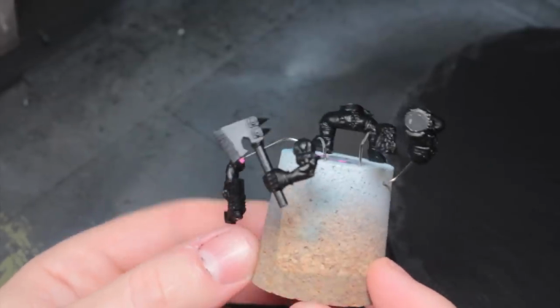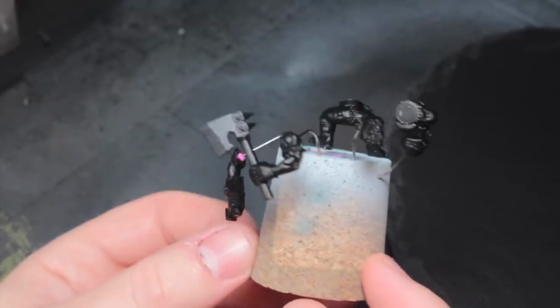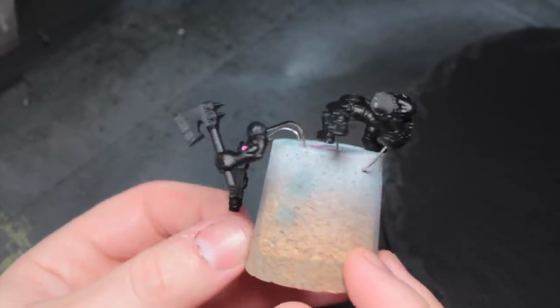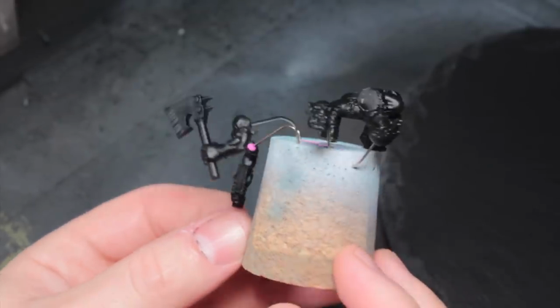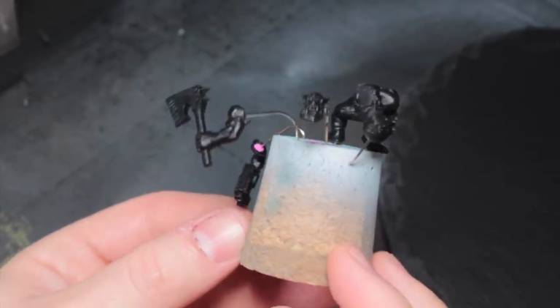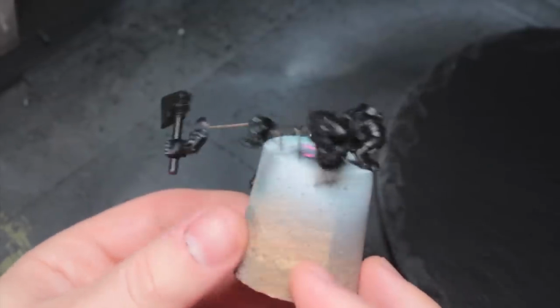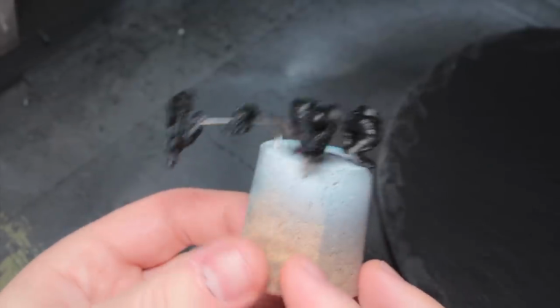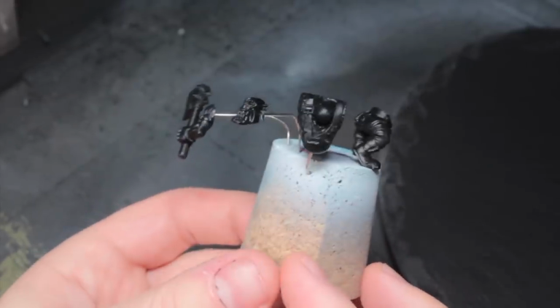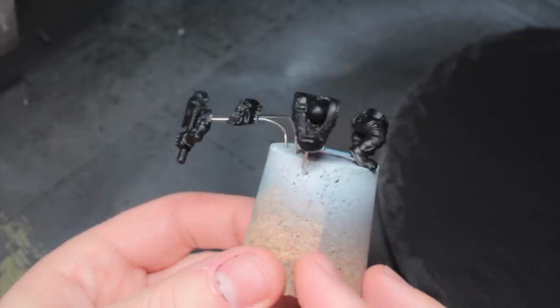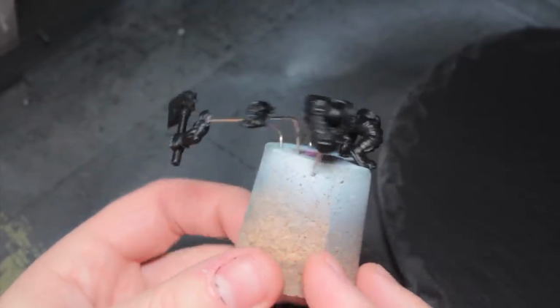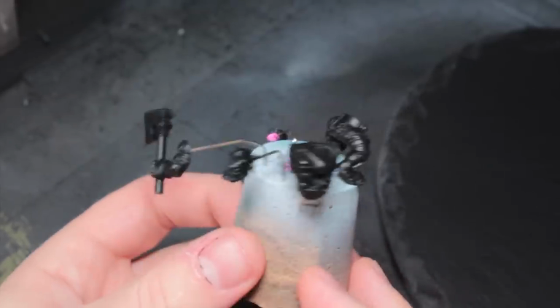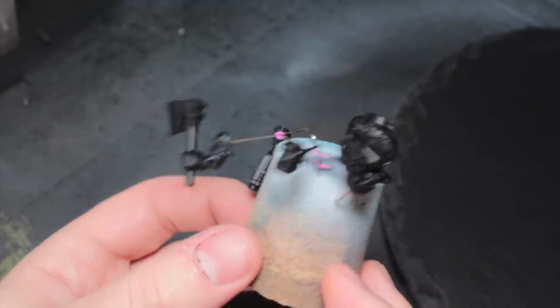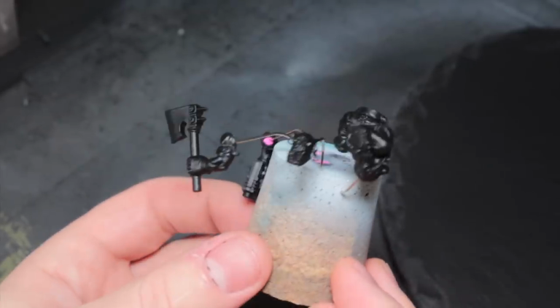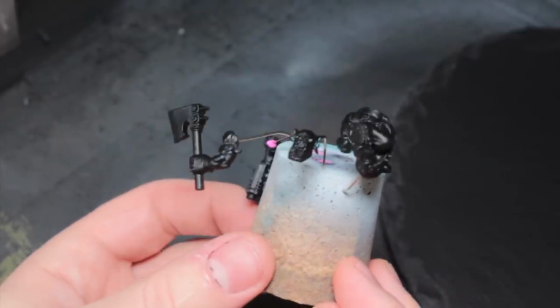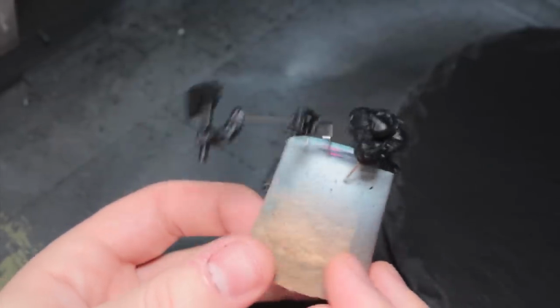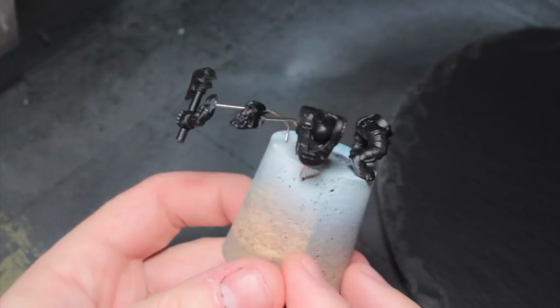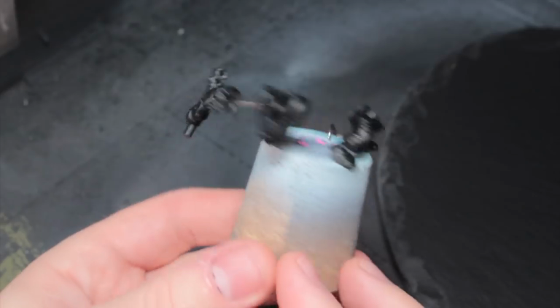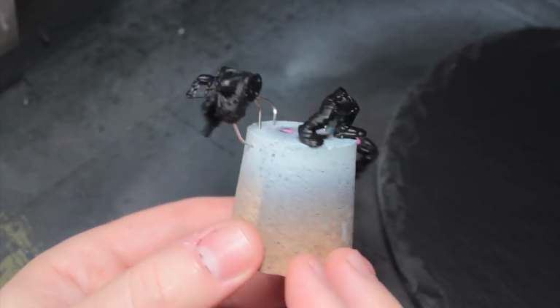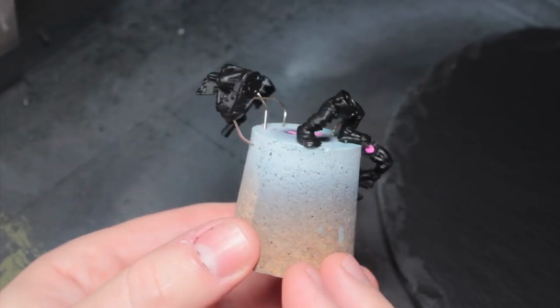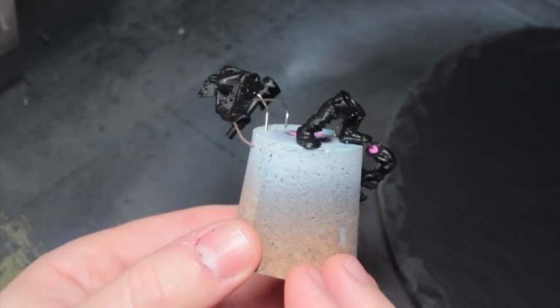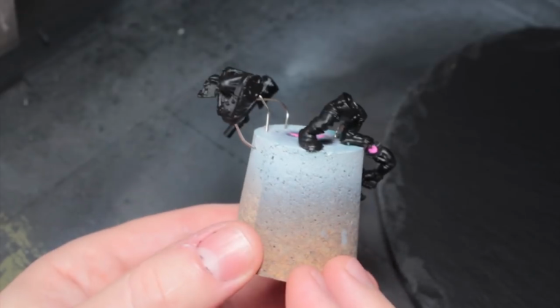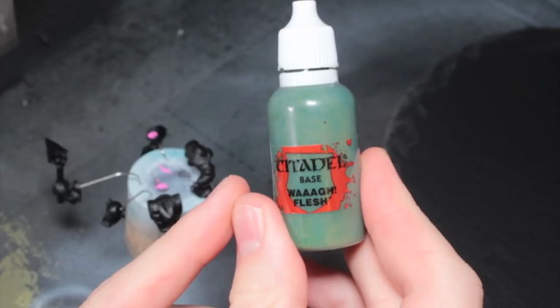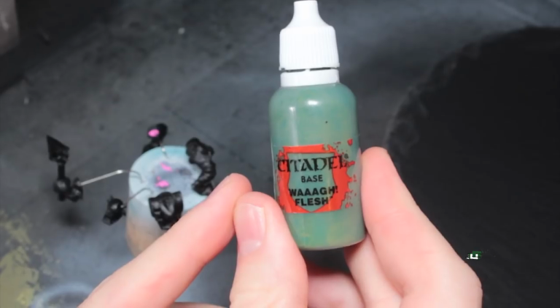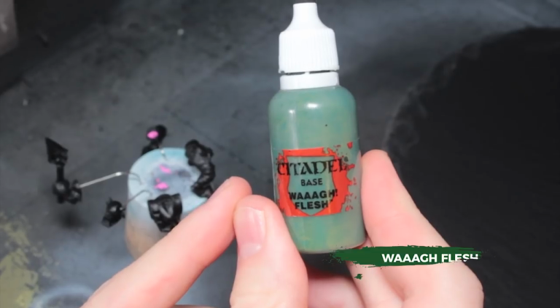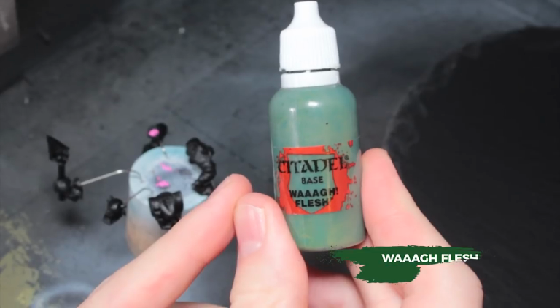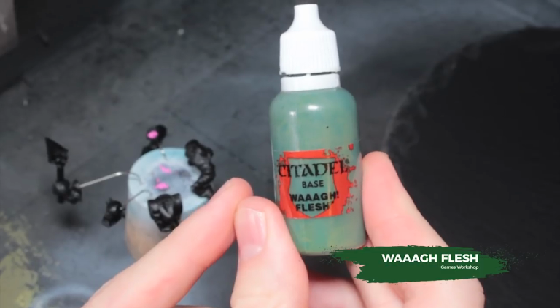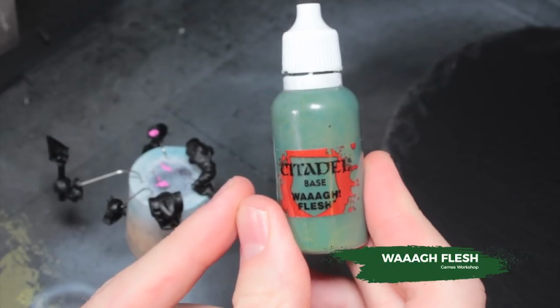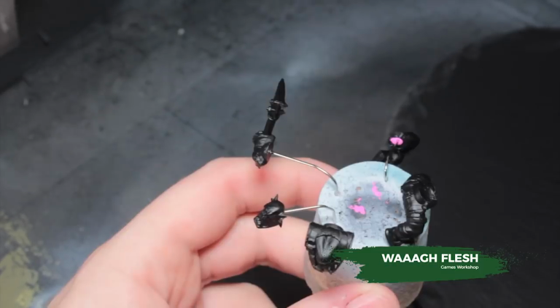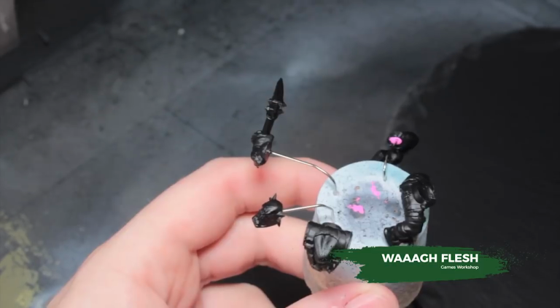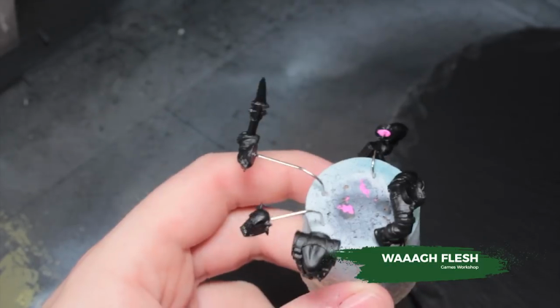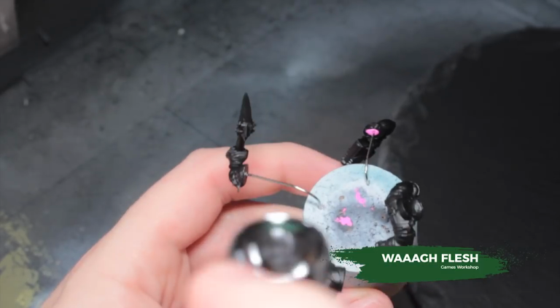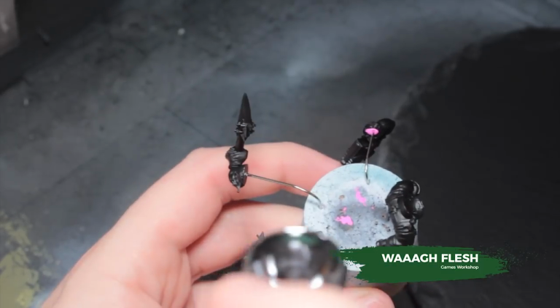I'm going to be doing this in sub-assembly, so I've actually got every single bit of the boy separate here, which just makes it a bit easier to paint.